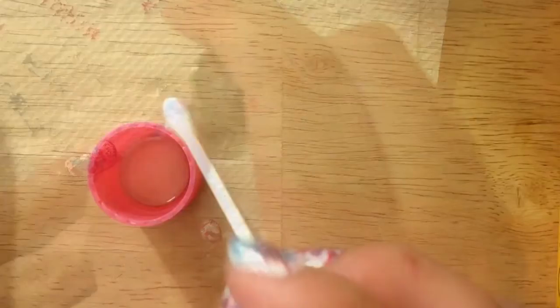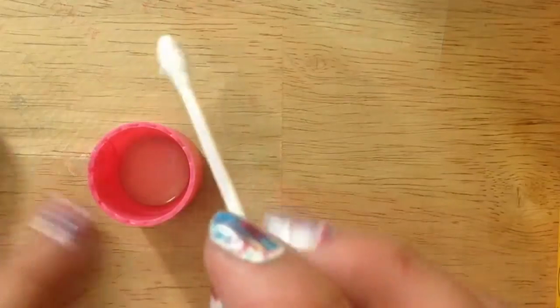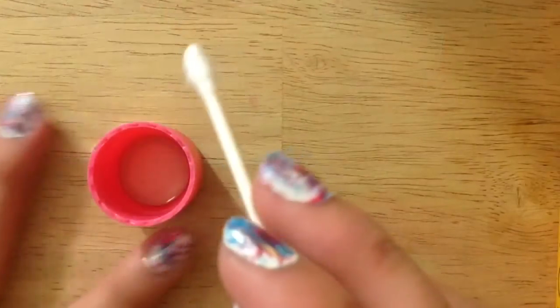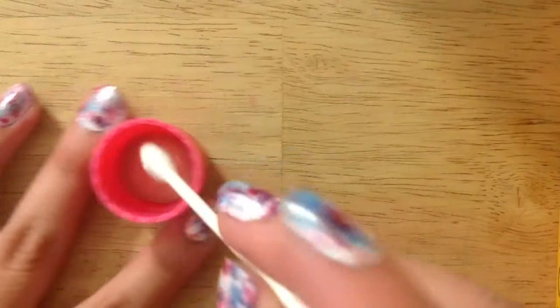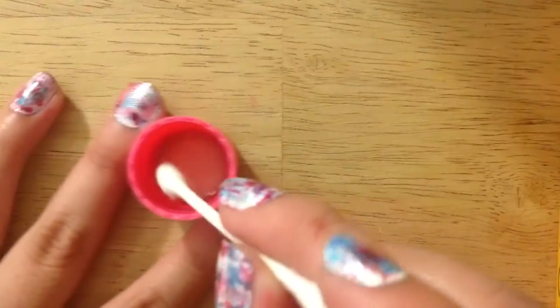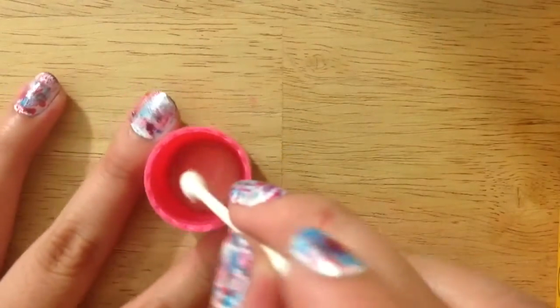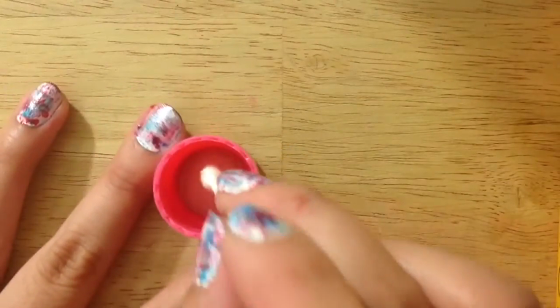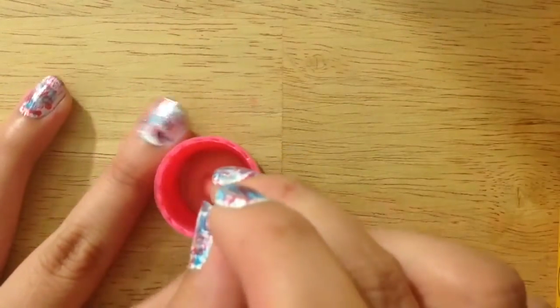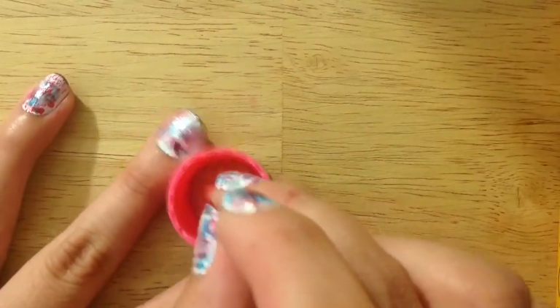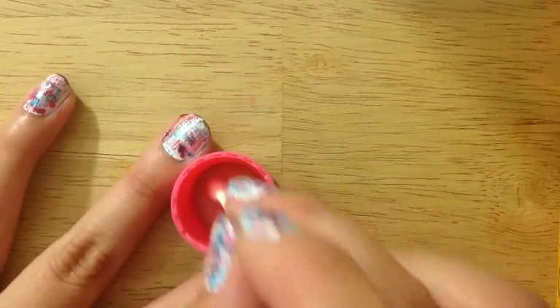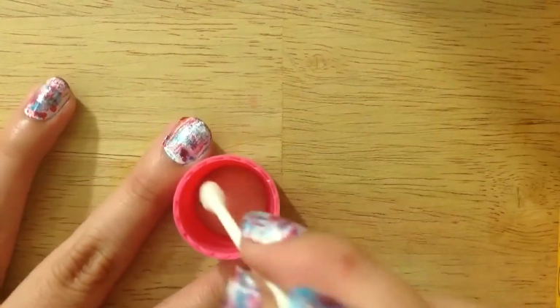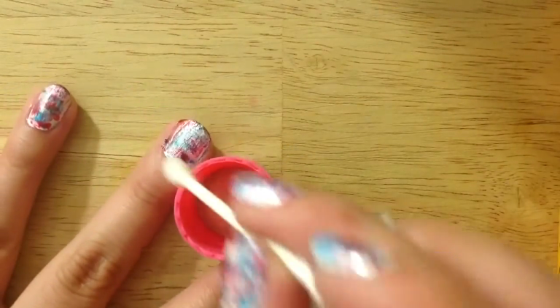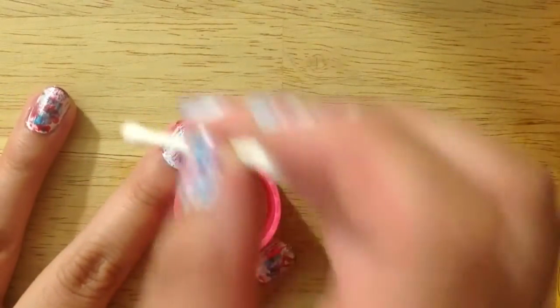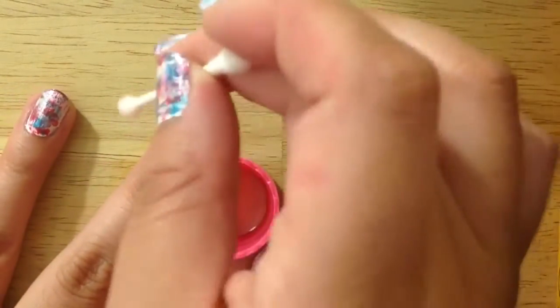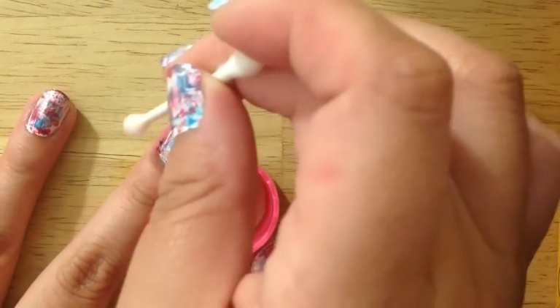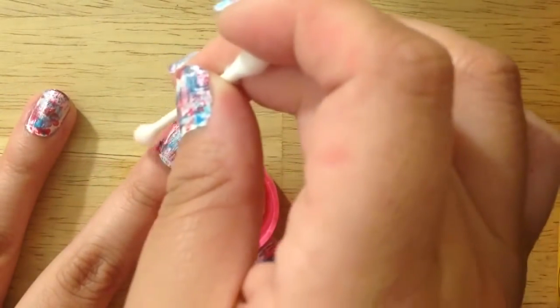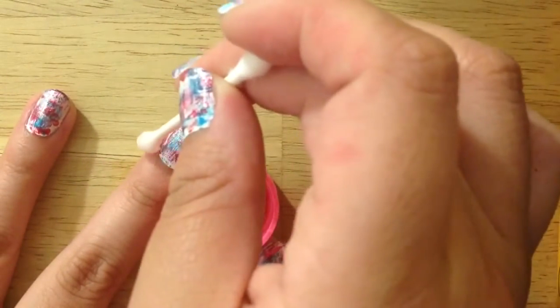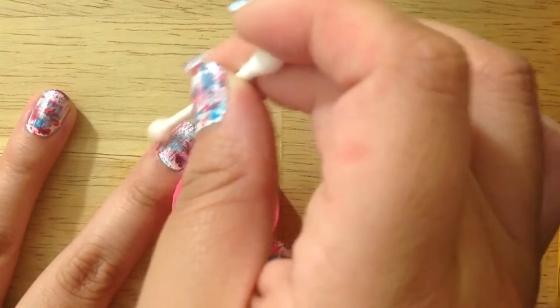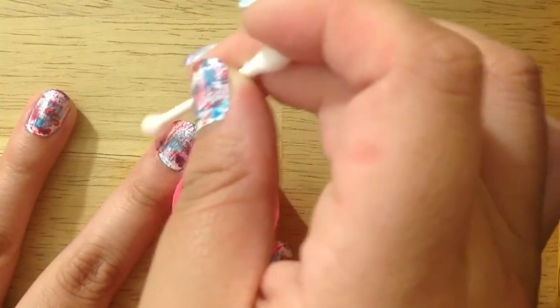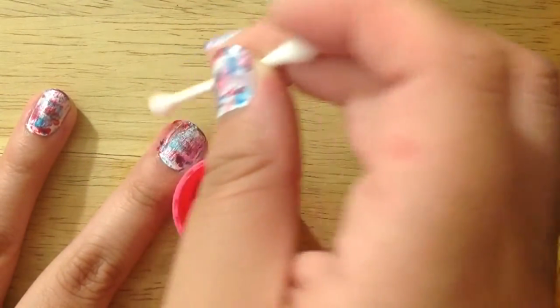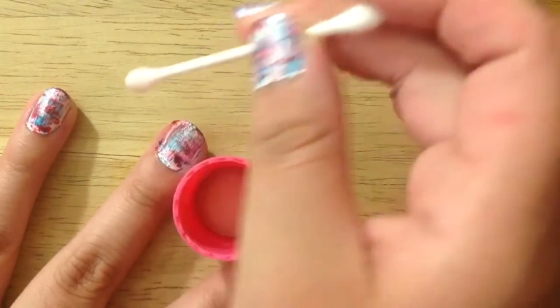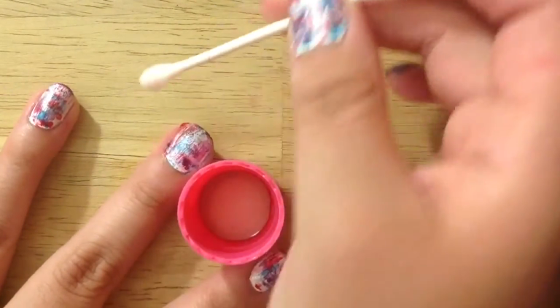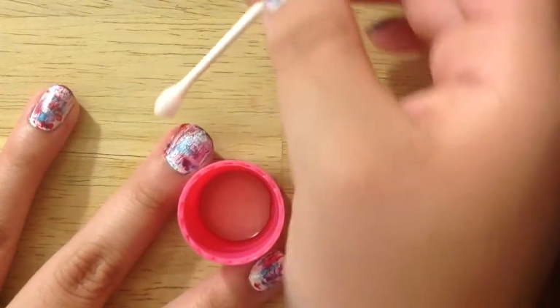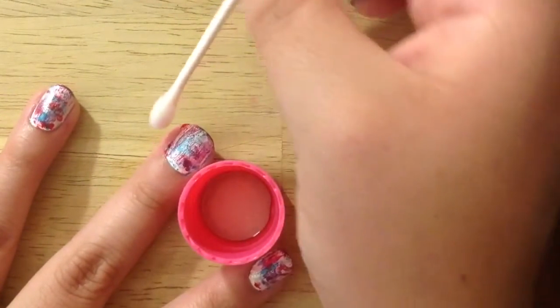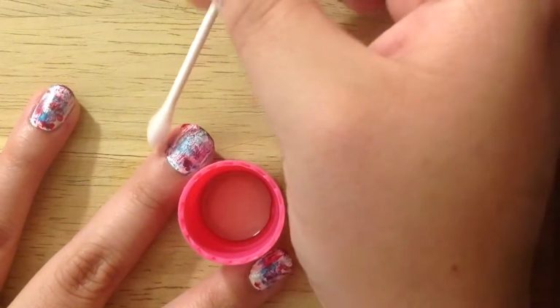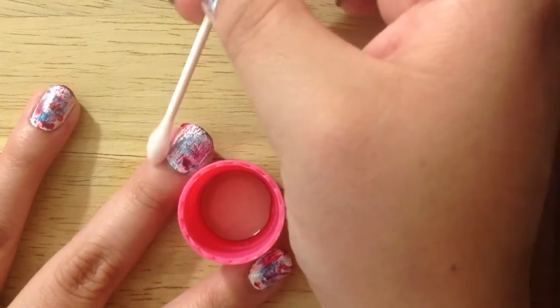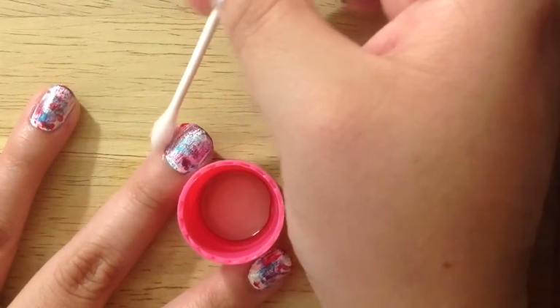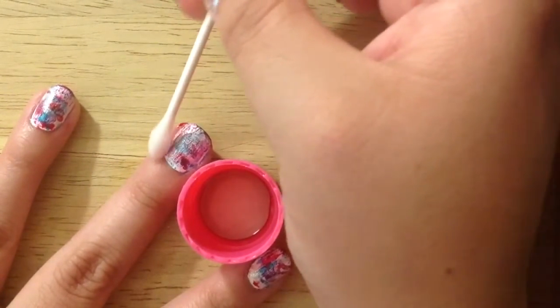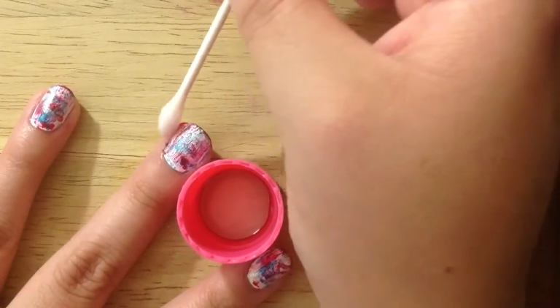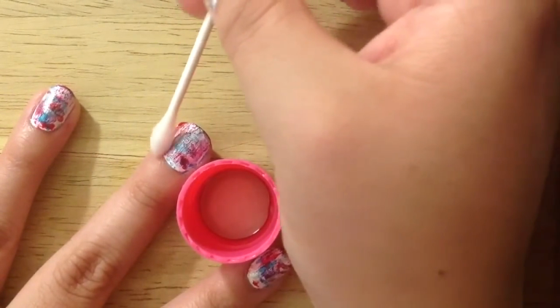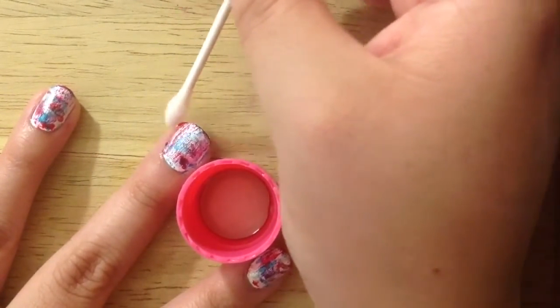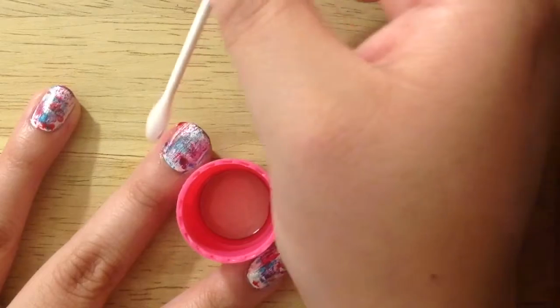Take a Q-tip and some nail polish remover to clean up any mistakes that you may have made.